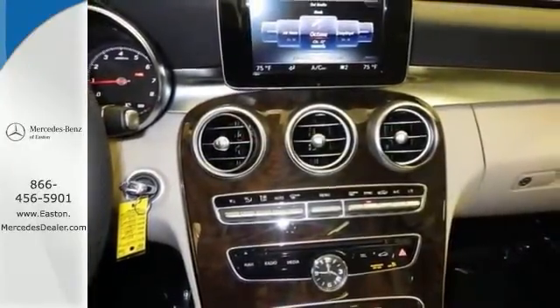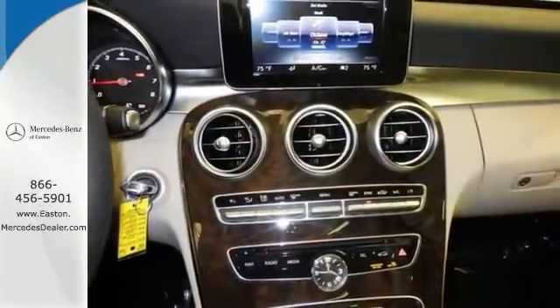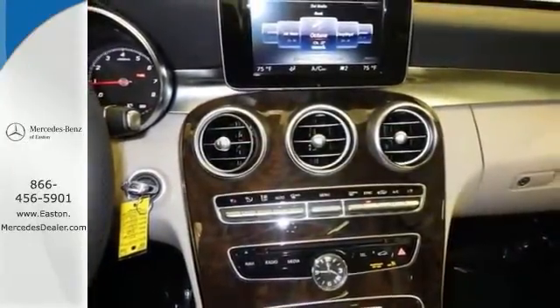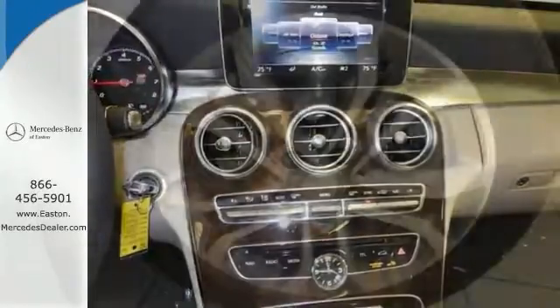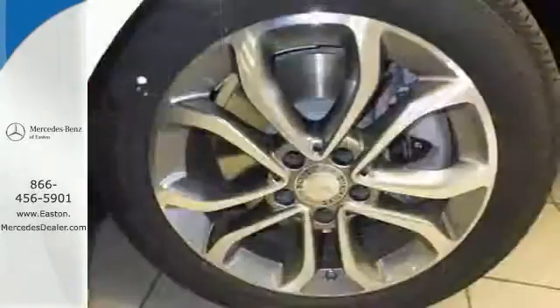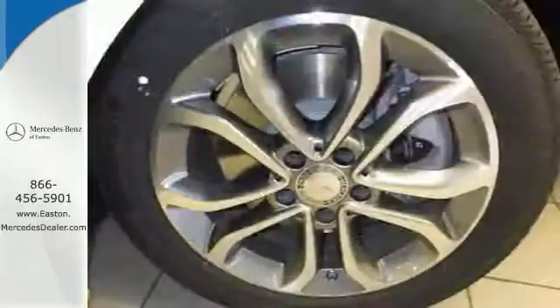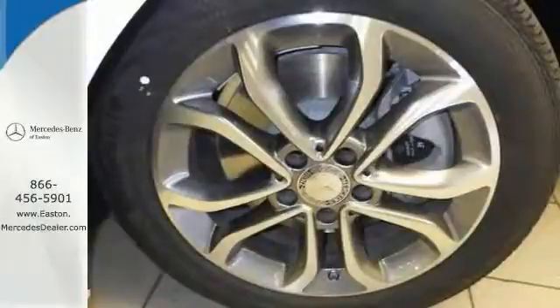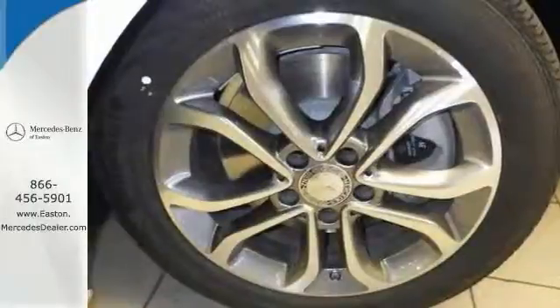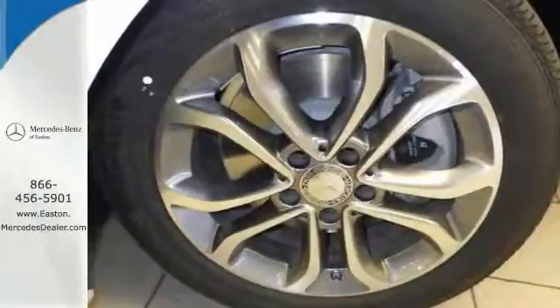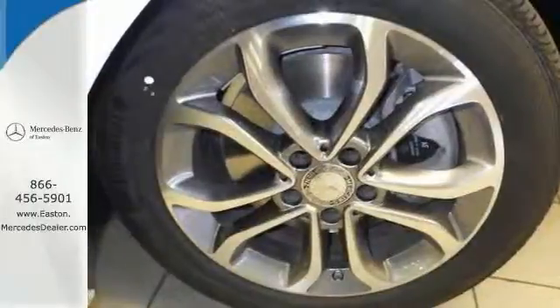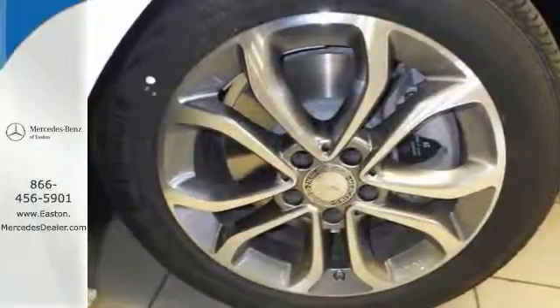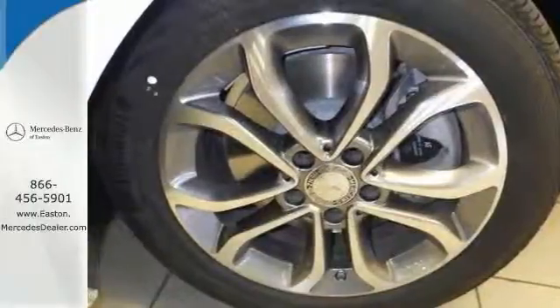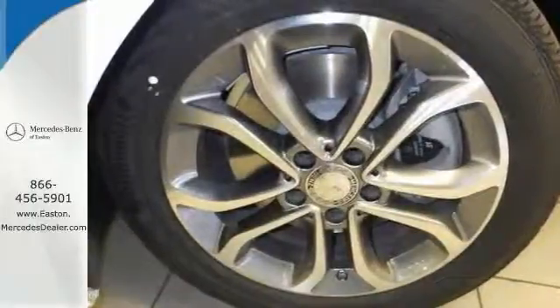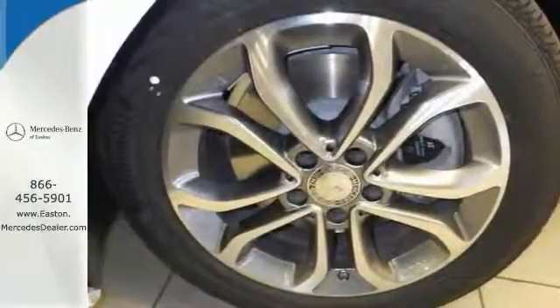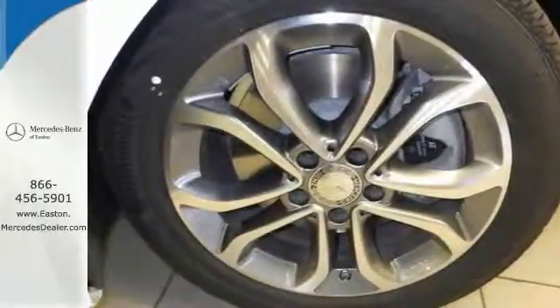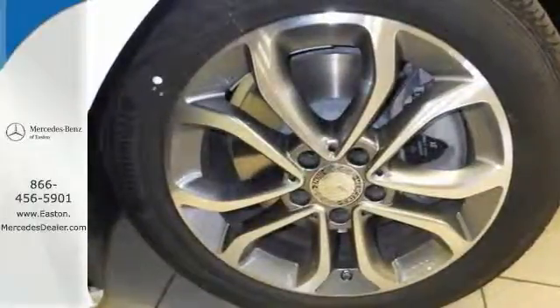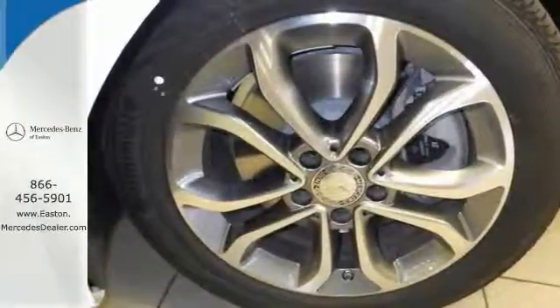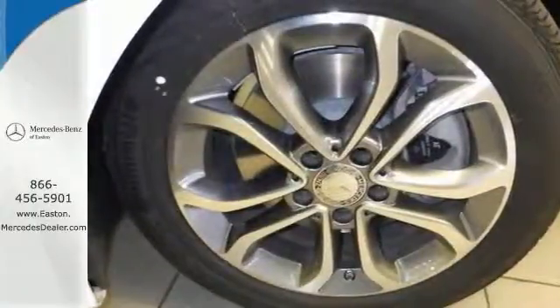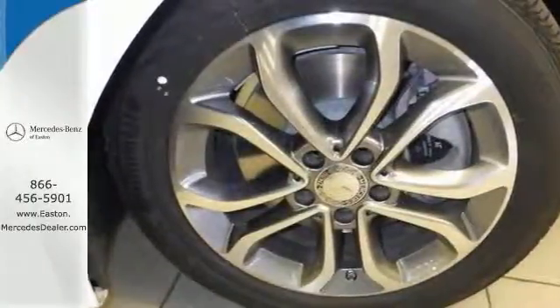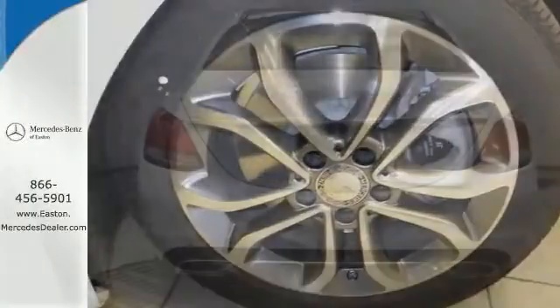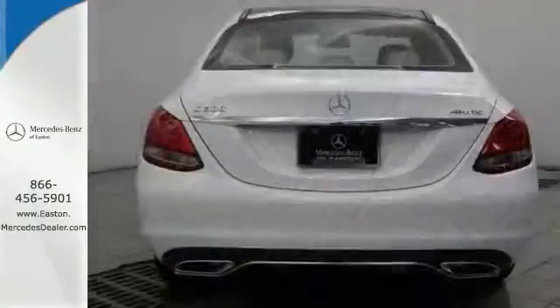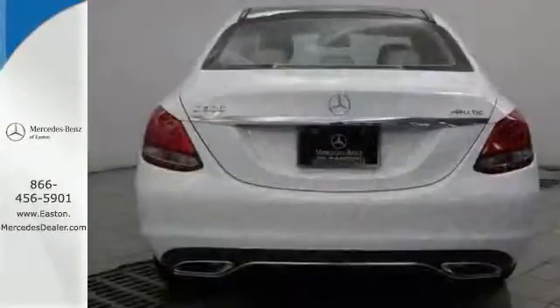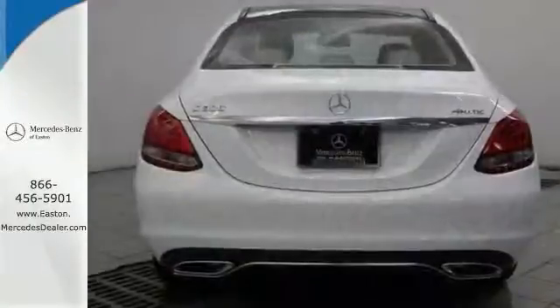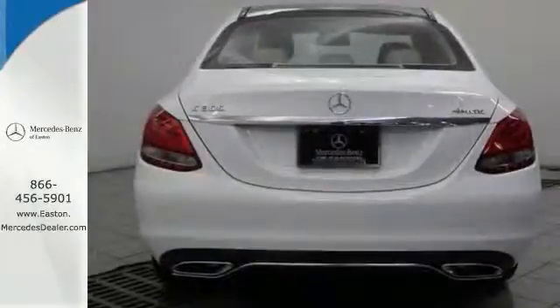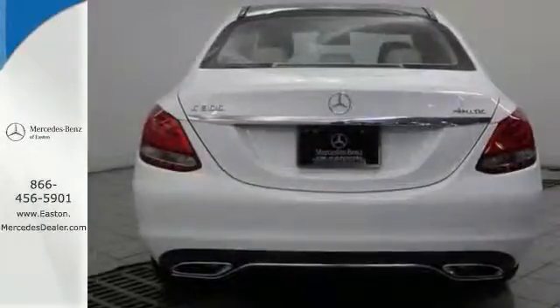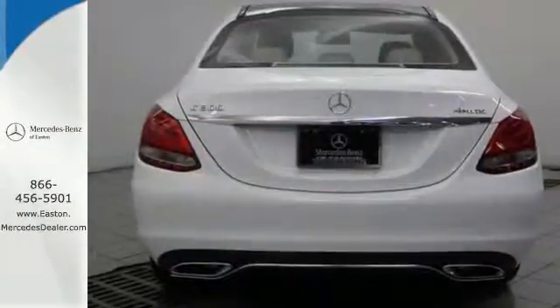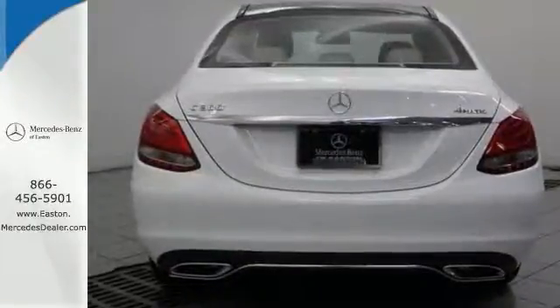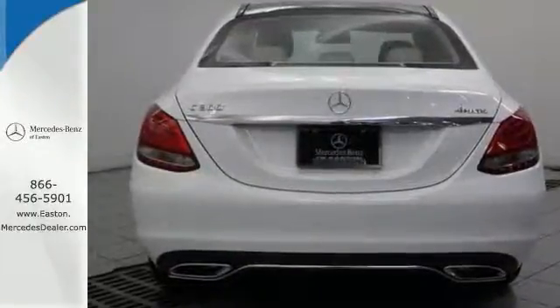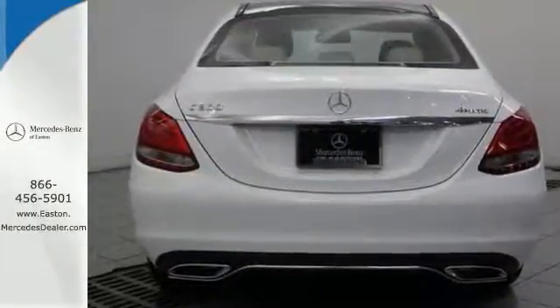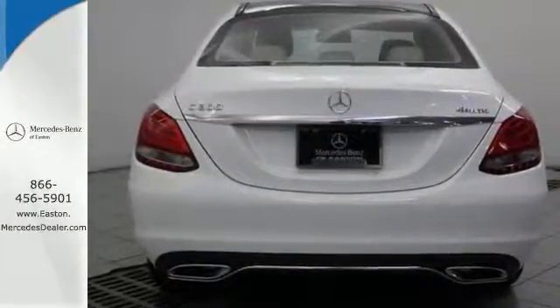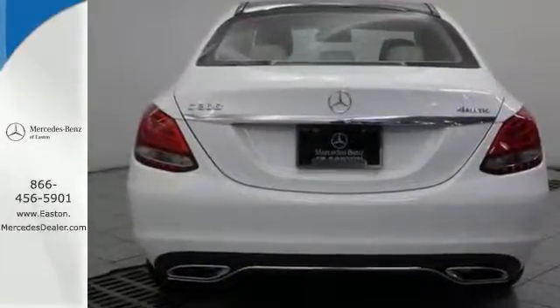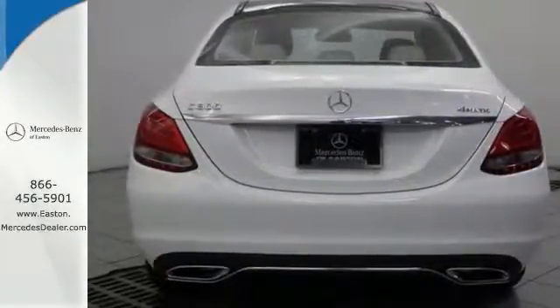And it has all-wheel drive and the Premium One package. Come out and take it for a test drive.